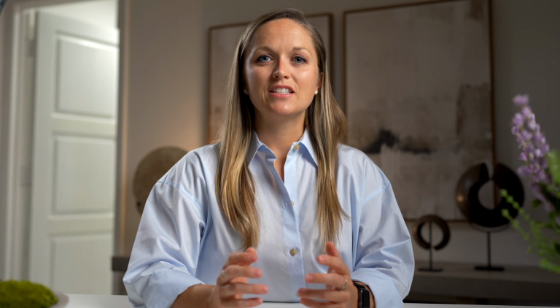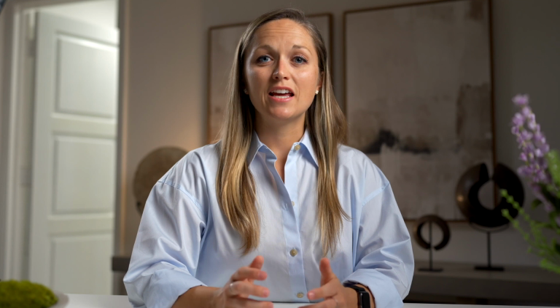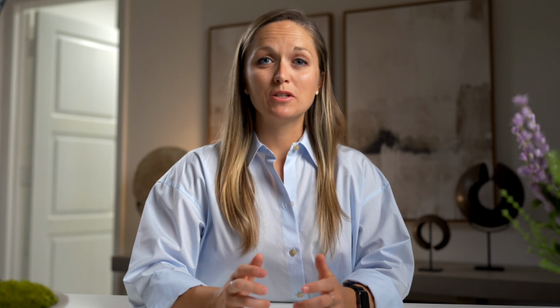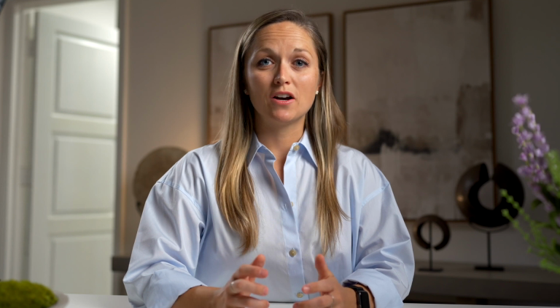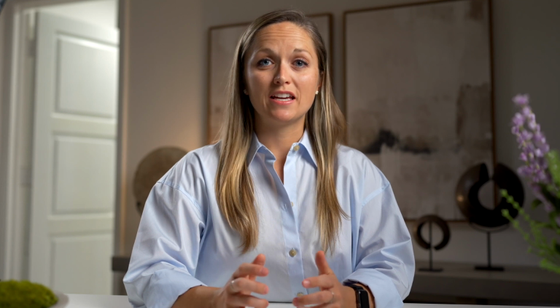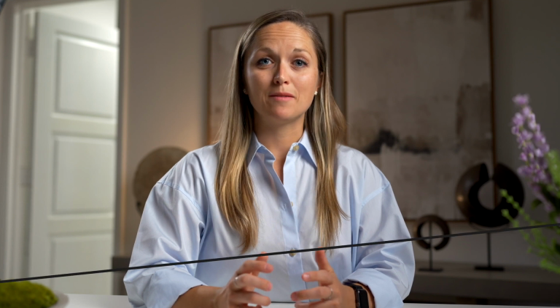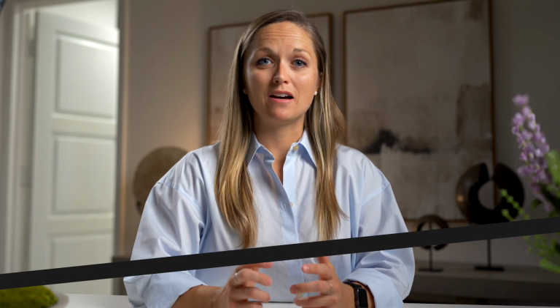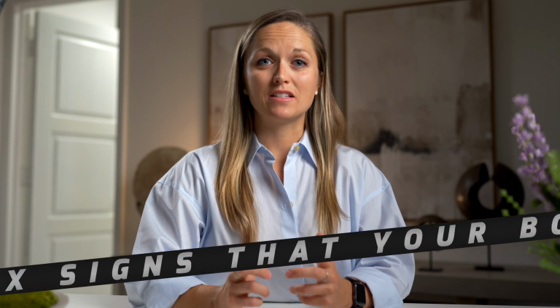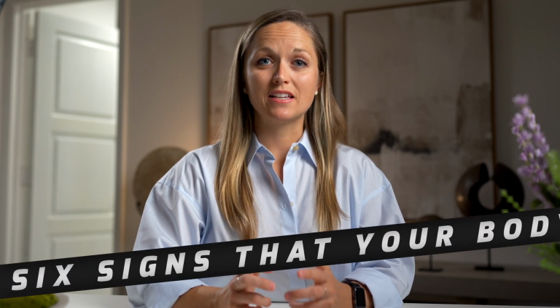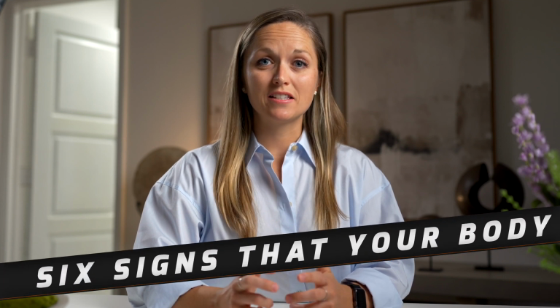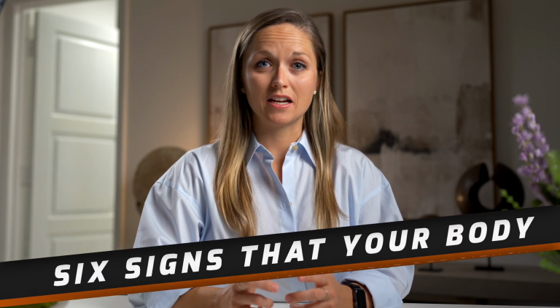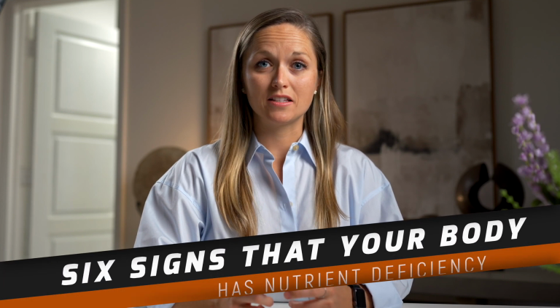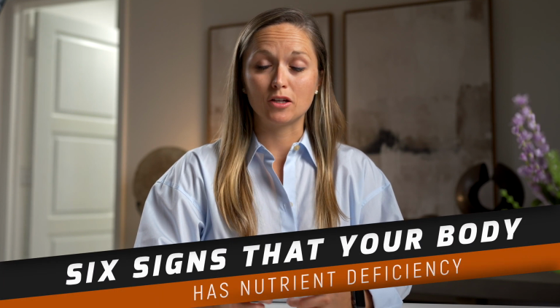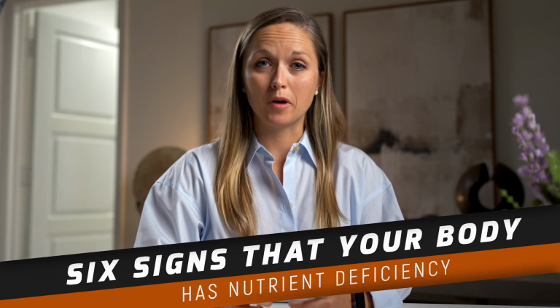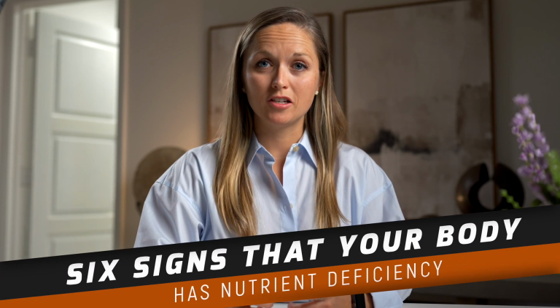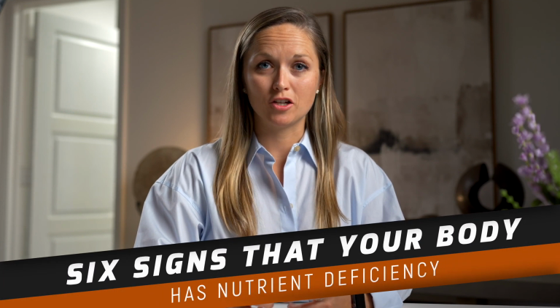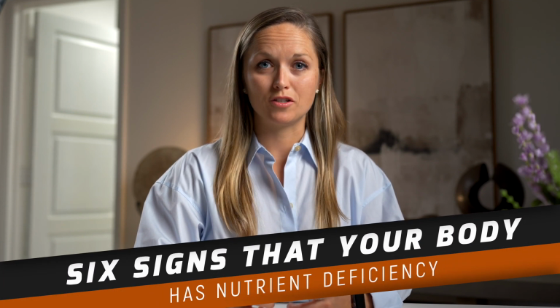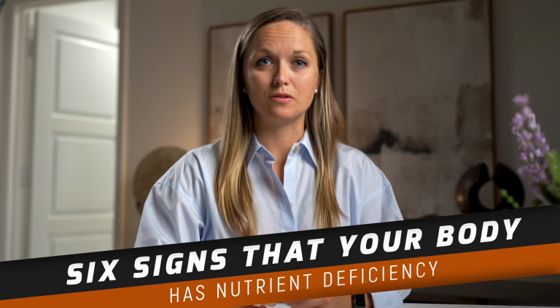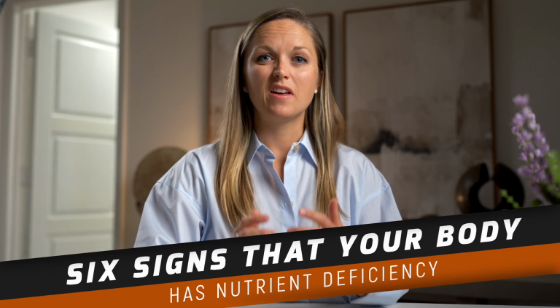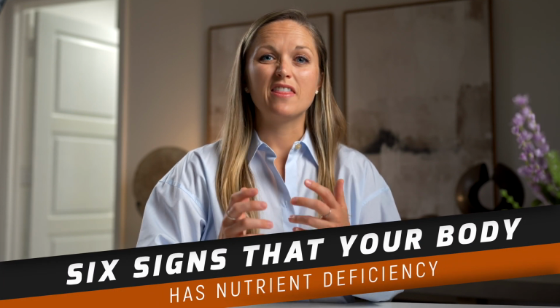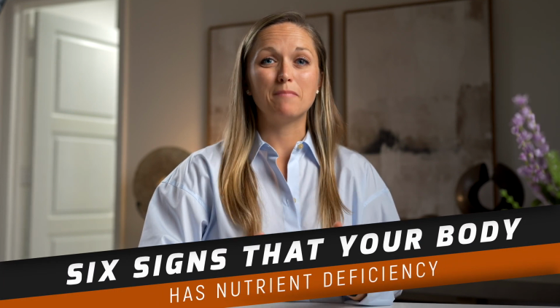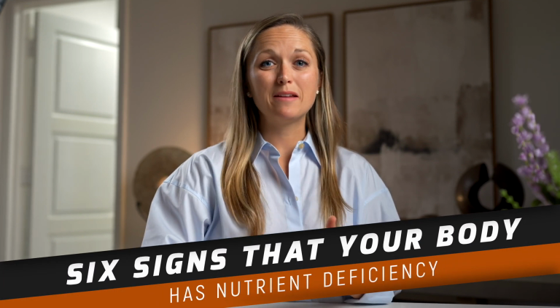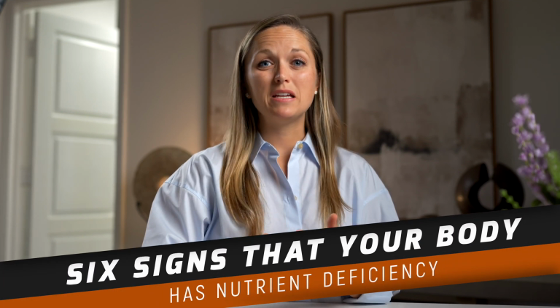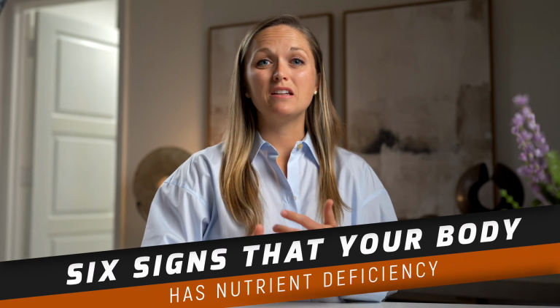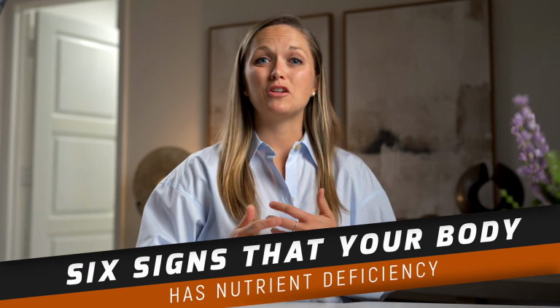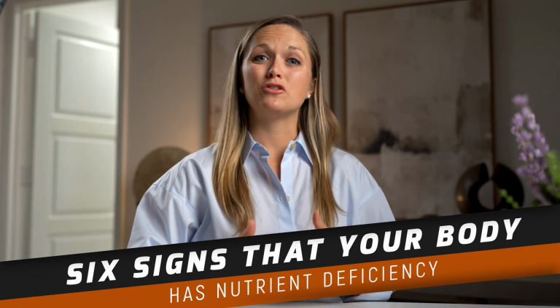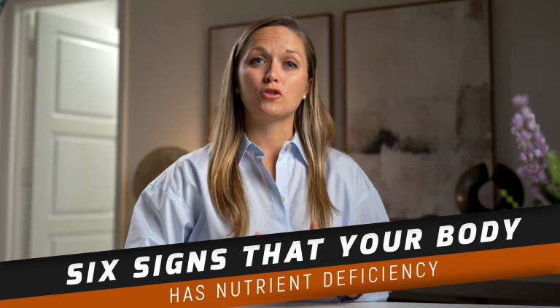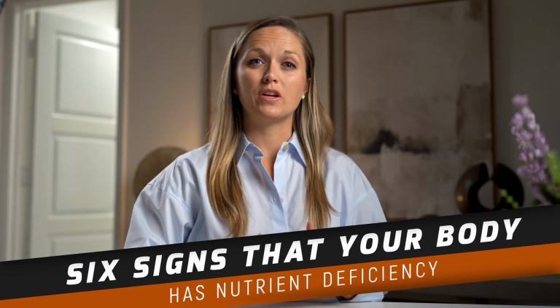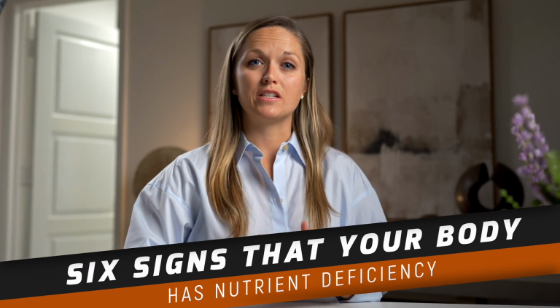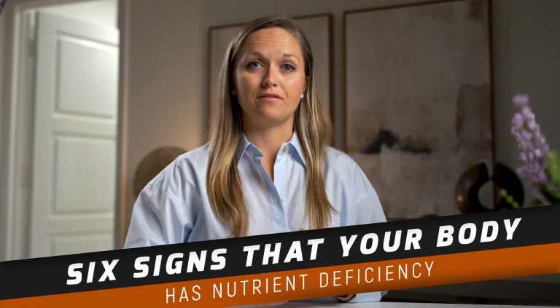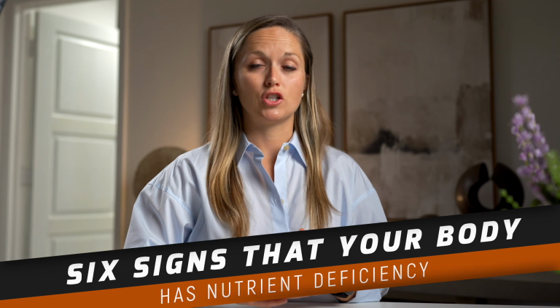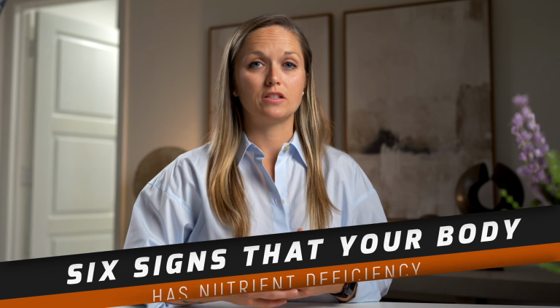Today we're talking about six signs that your body shows you that might mean that you're nutrient deficient.